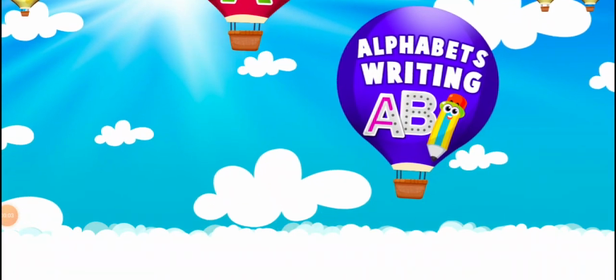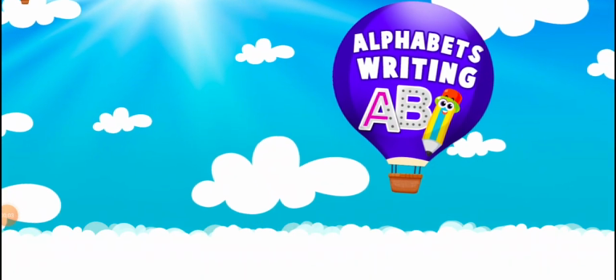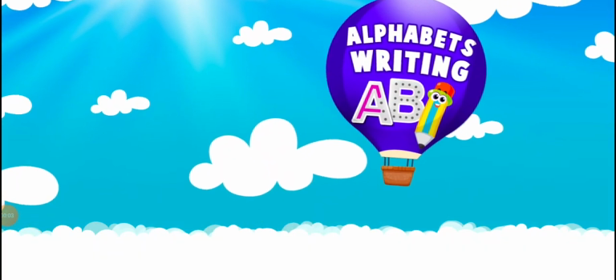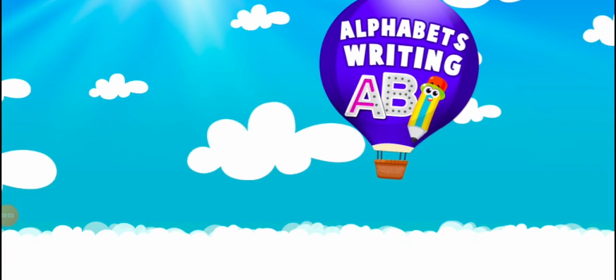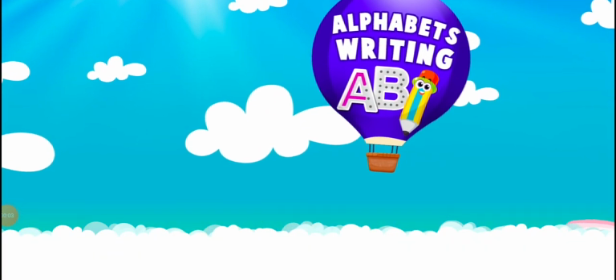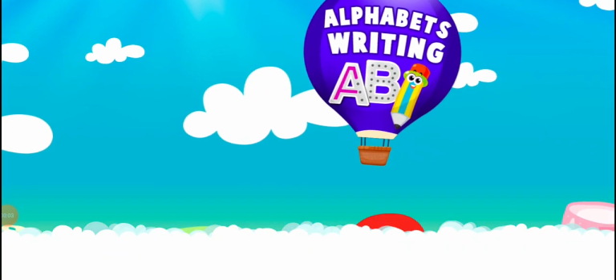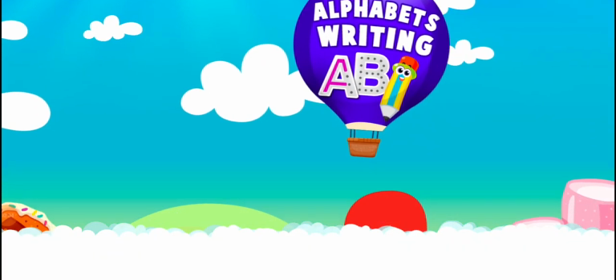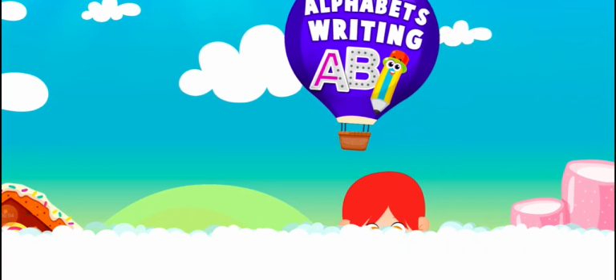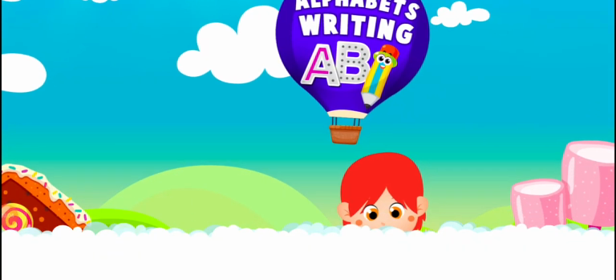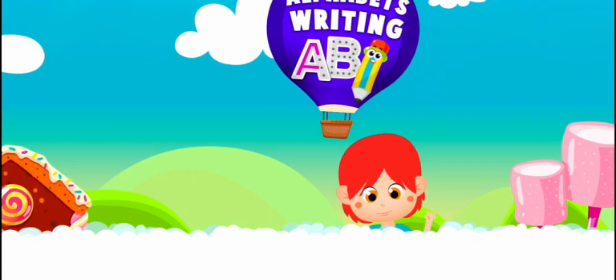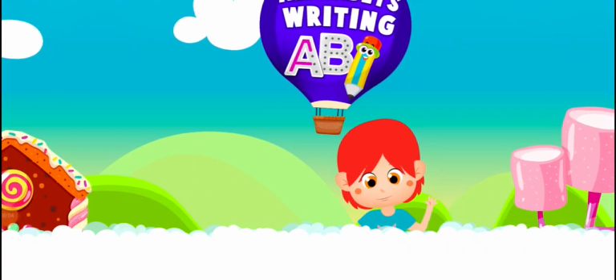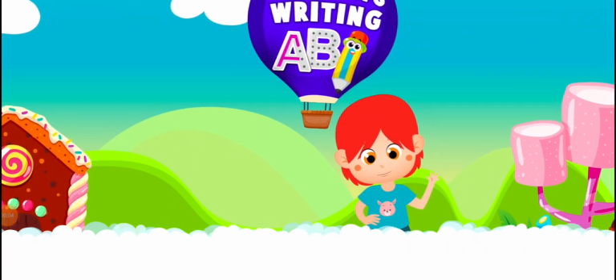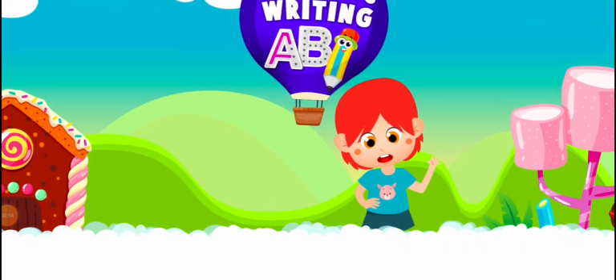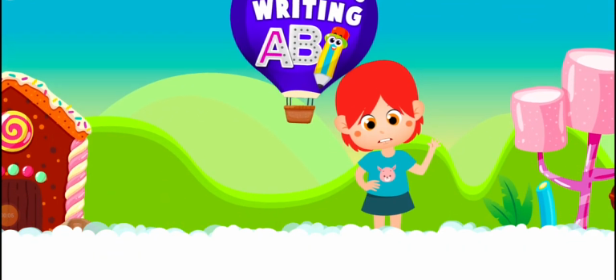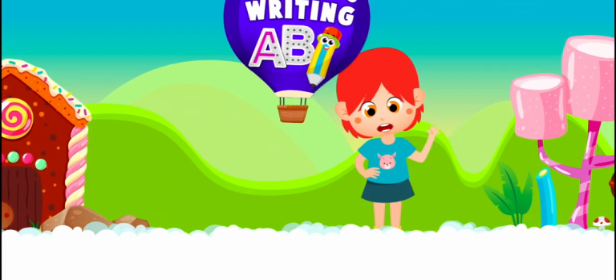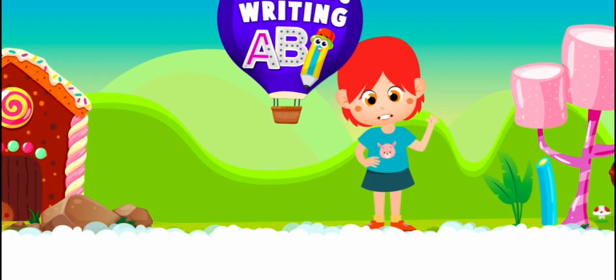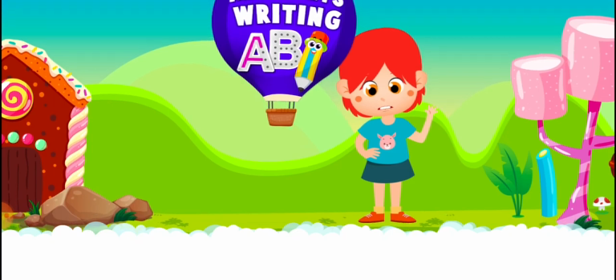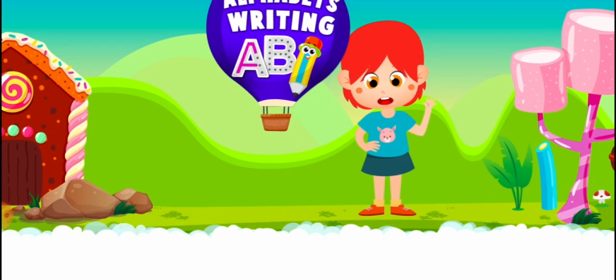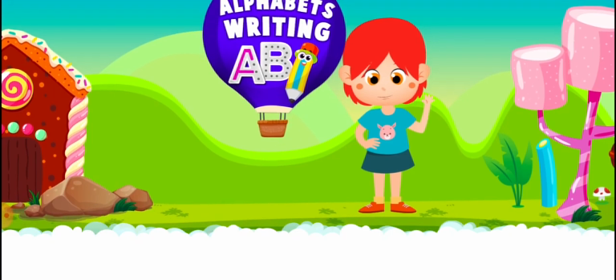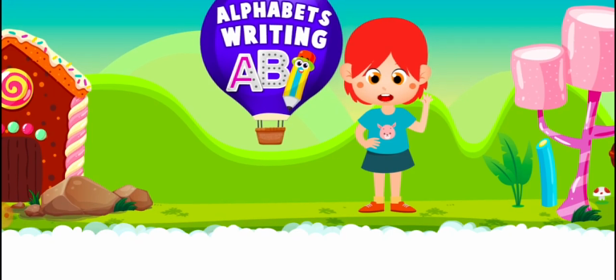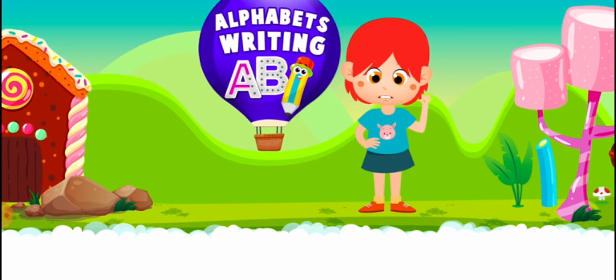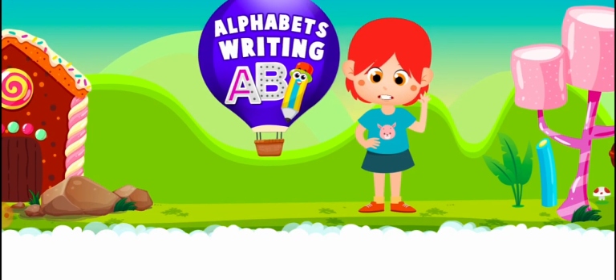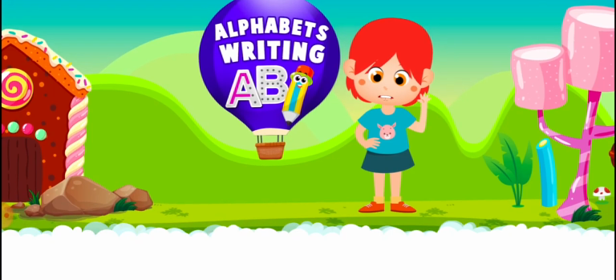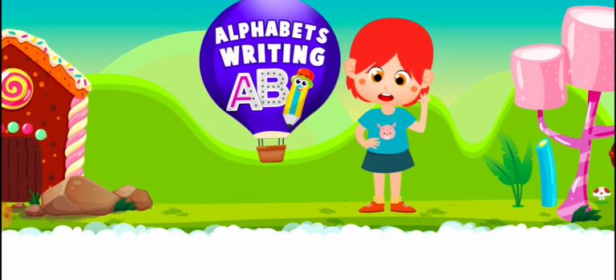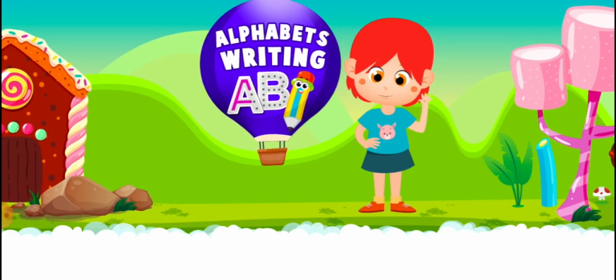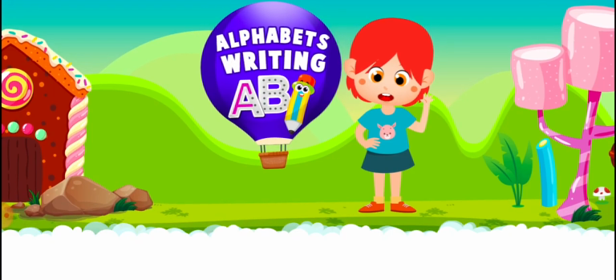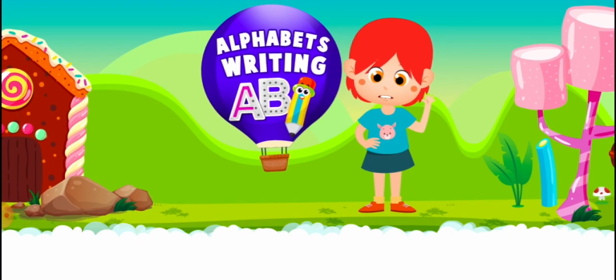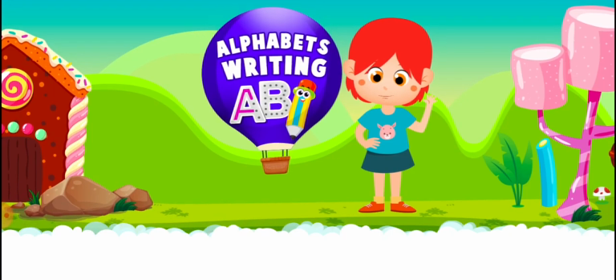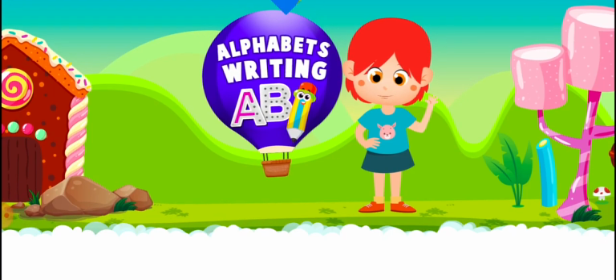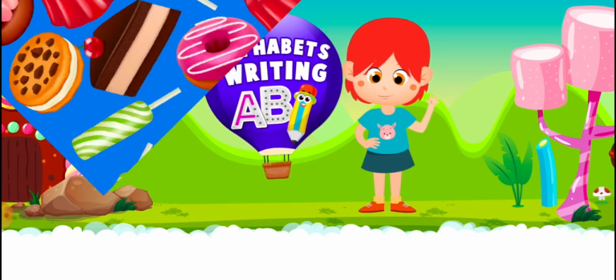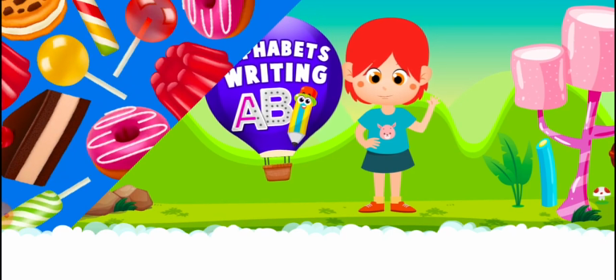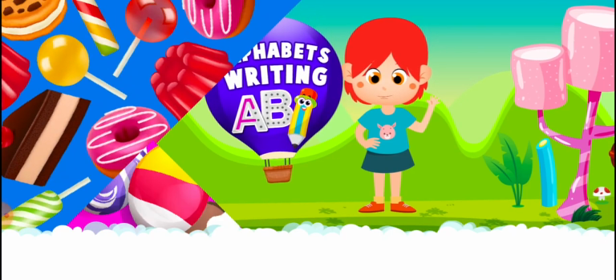Hi! Let's learn to write uppercase alphabets.